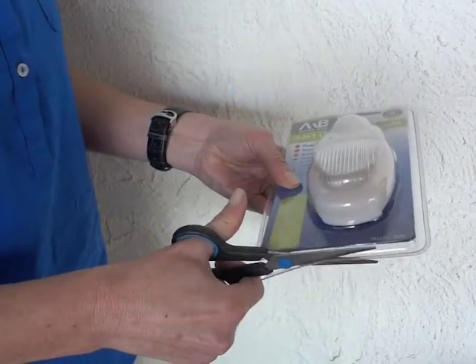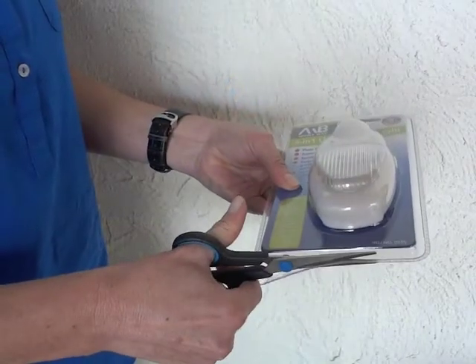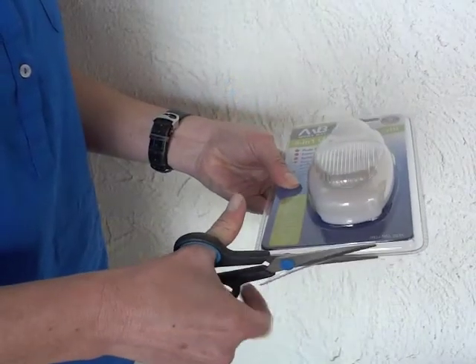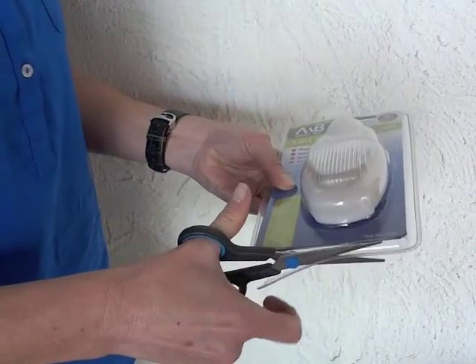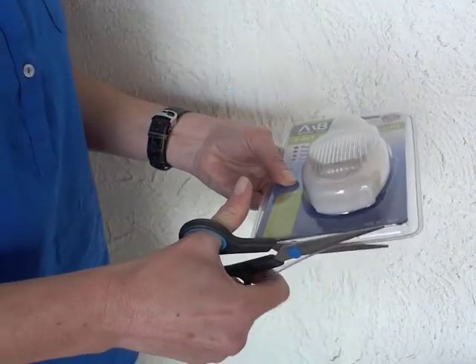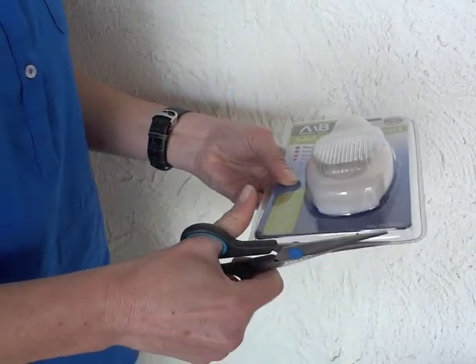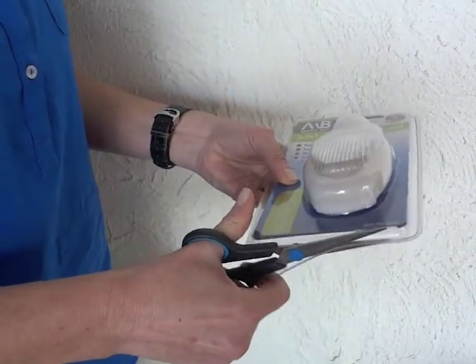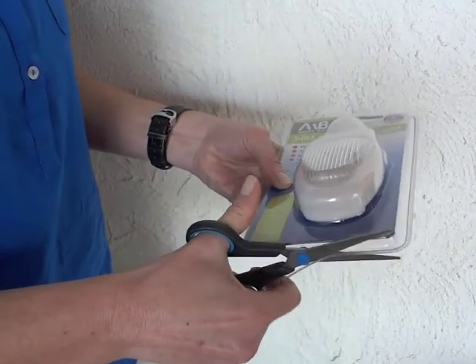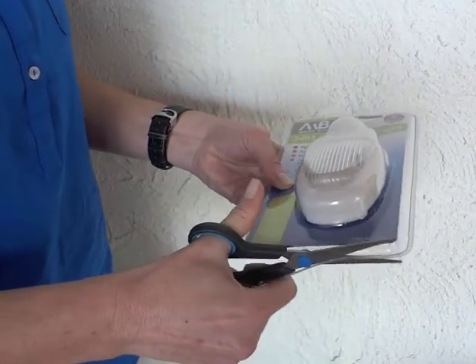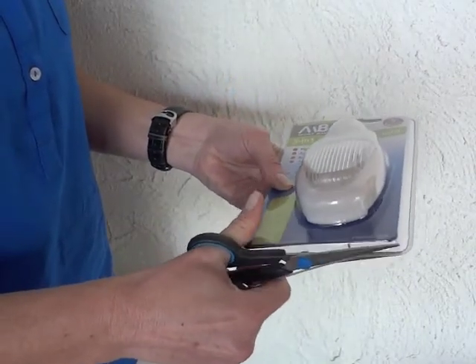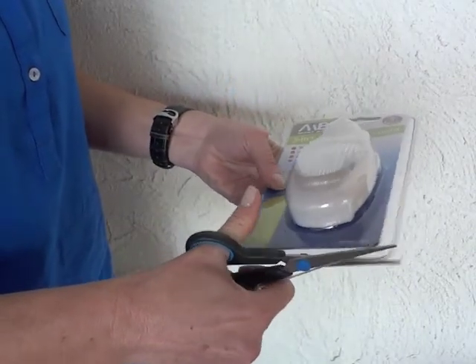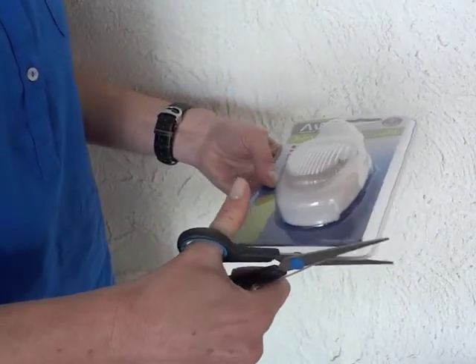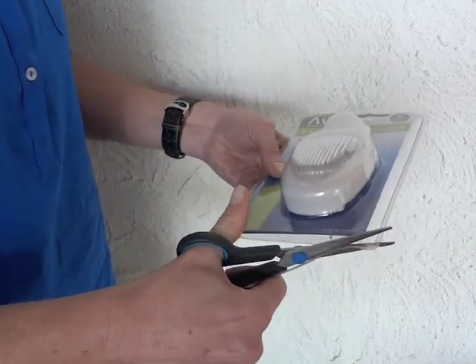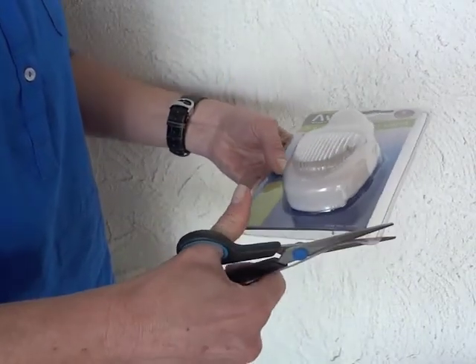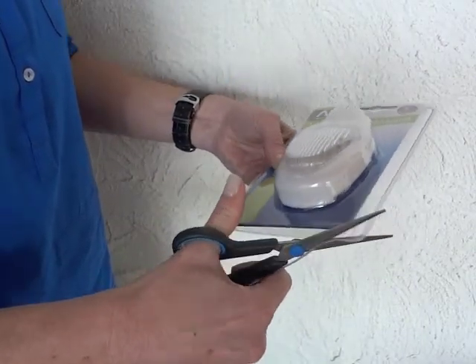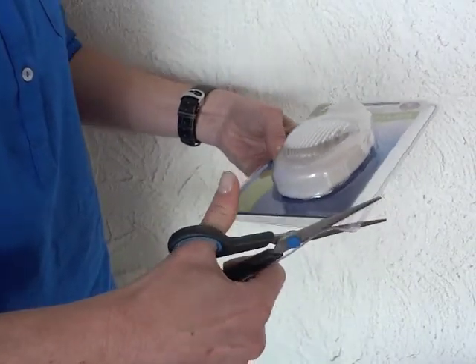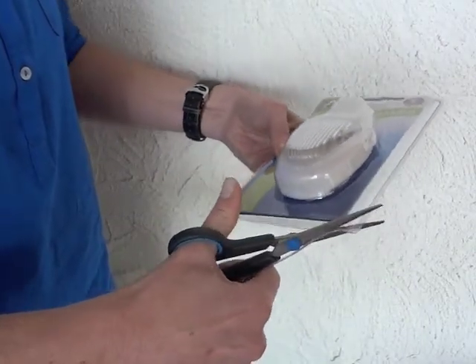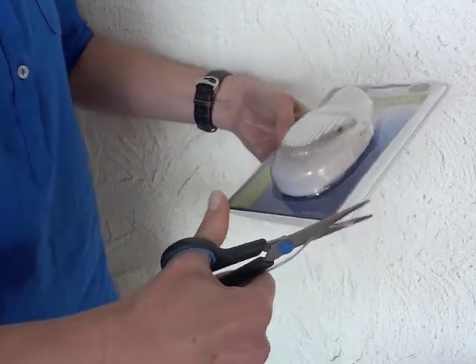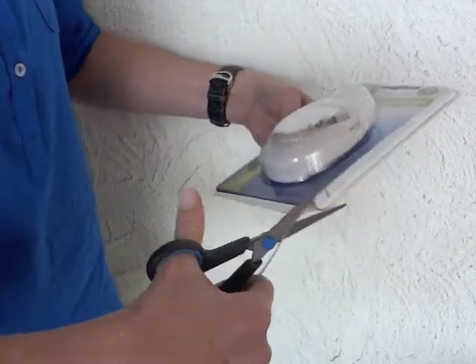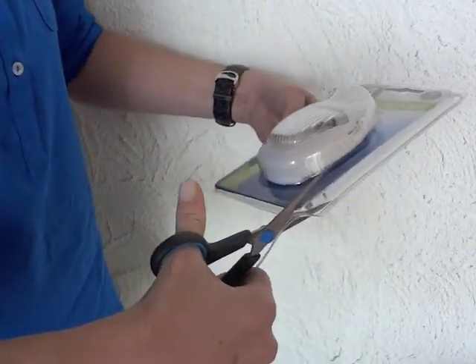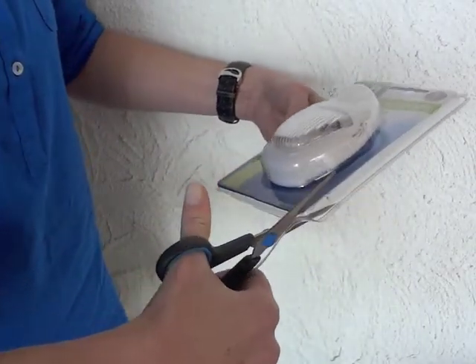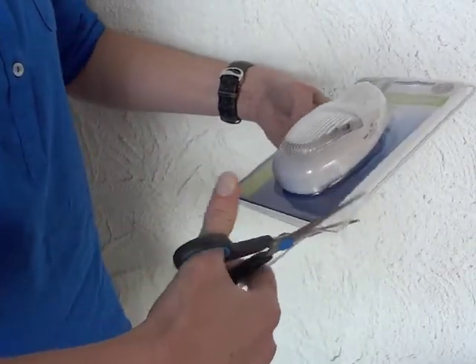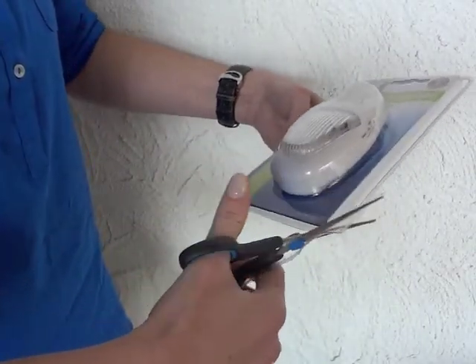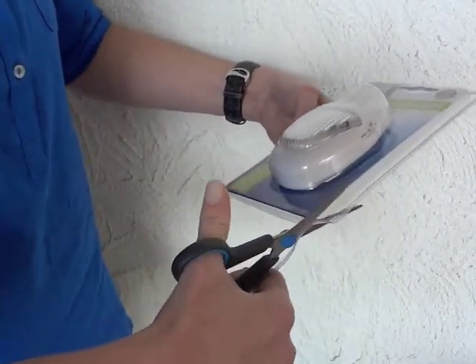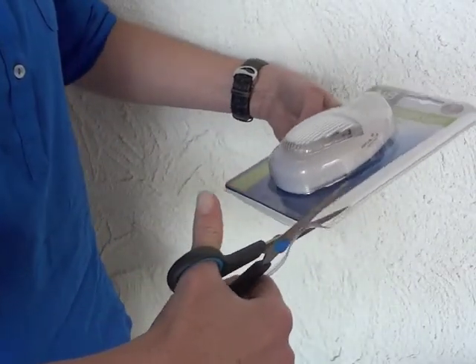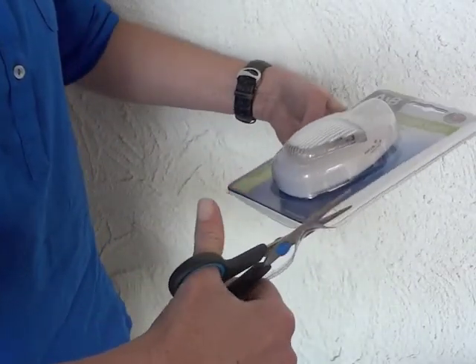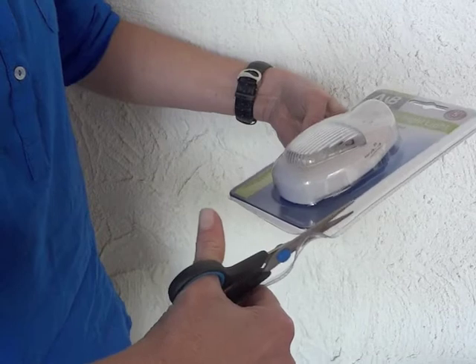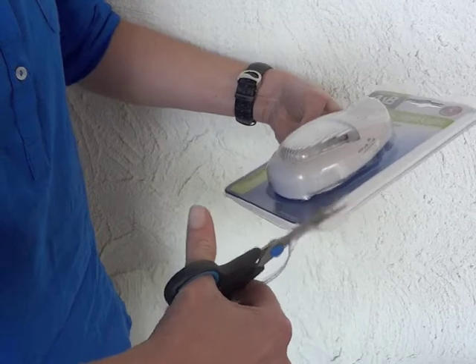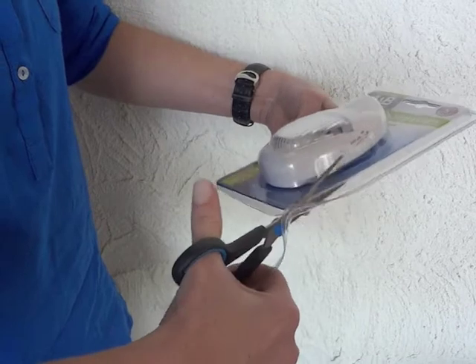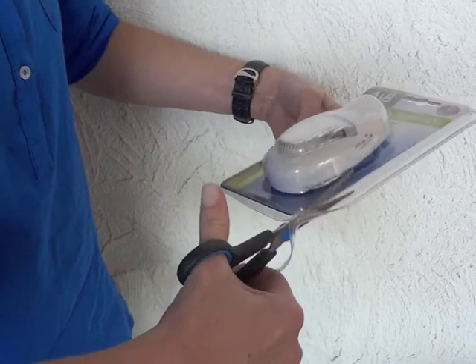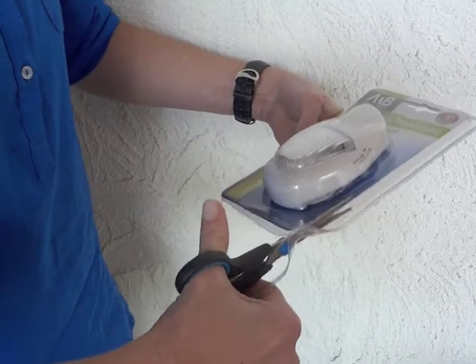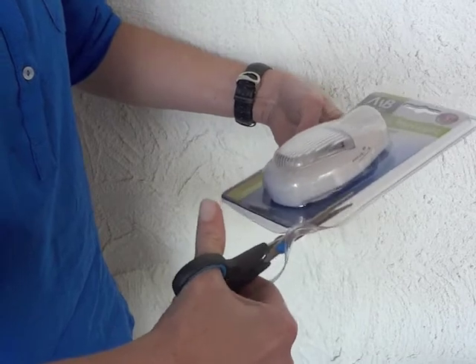Remove the light from the packaging. You may need scissors to carefully cut the top off the plastic.